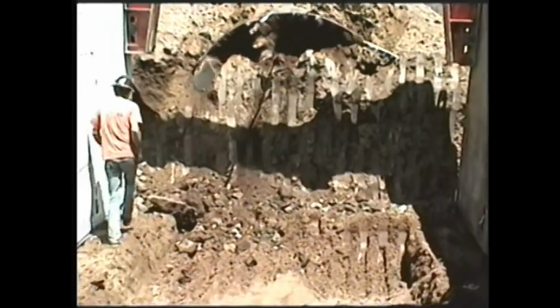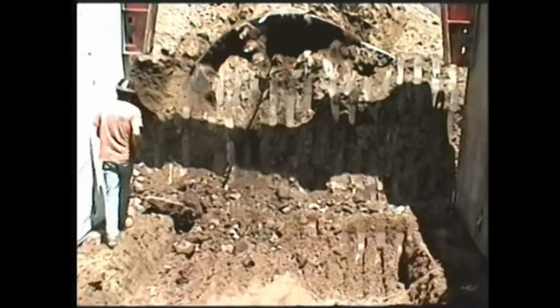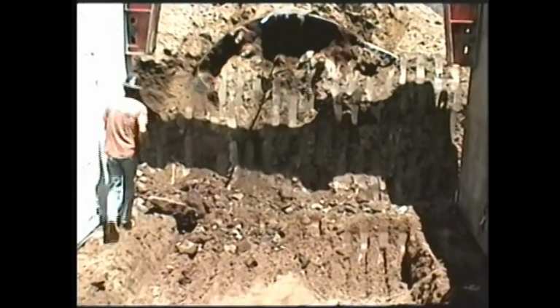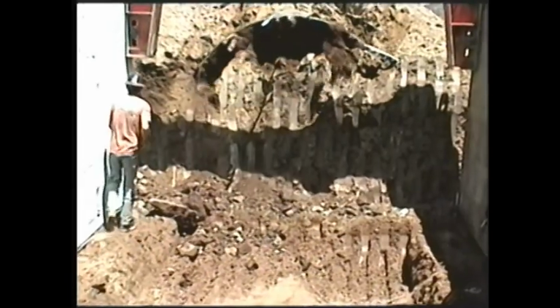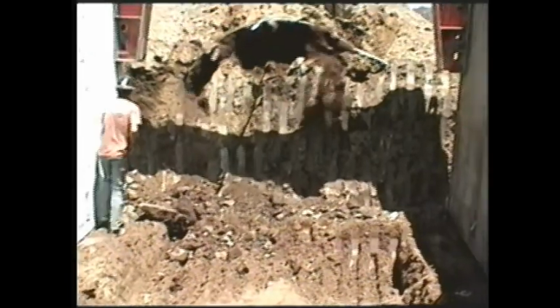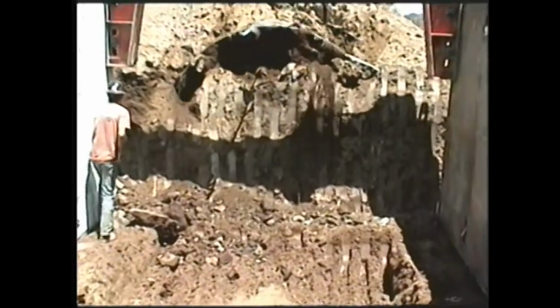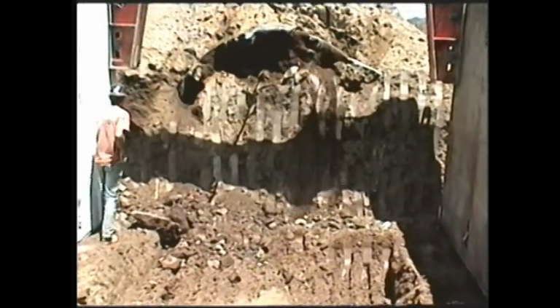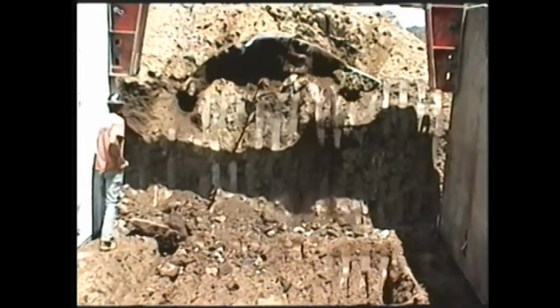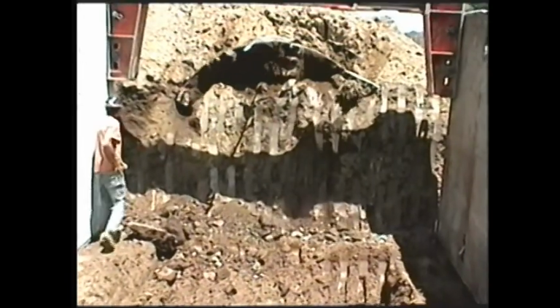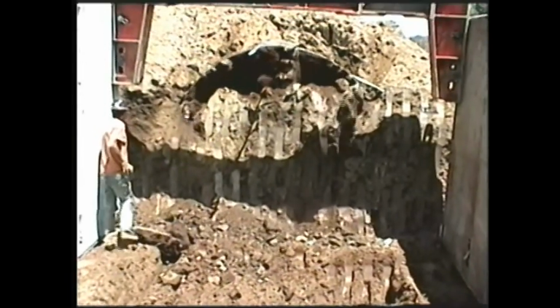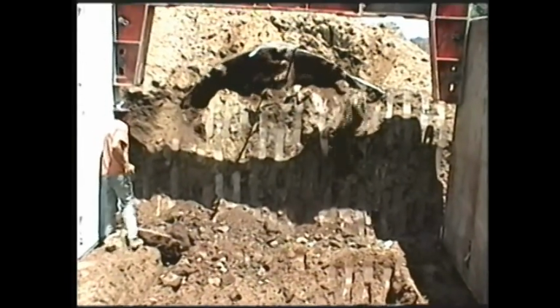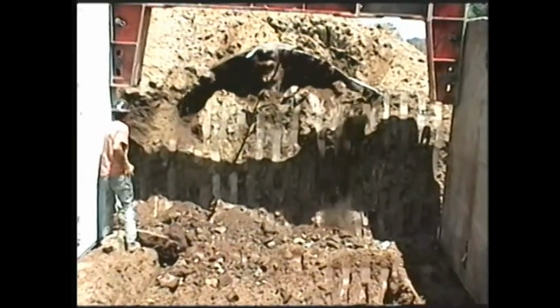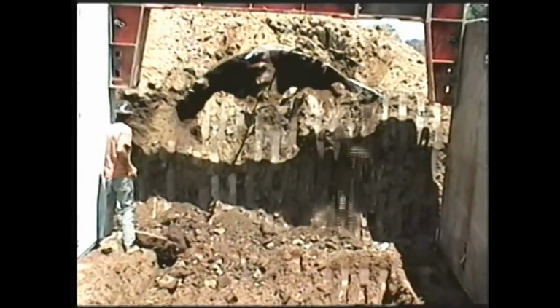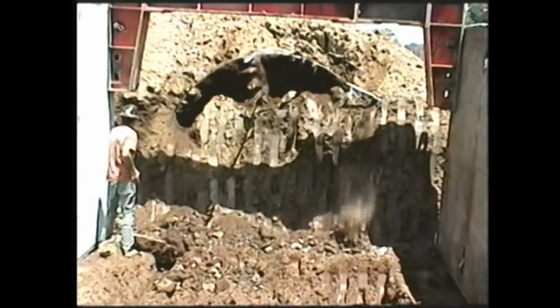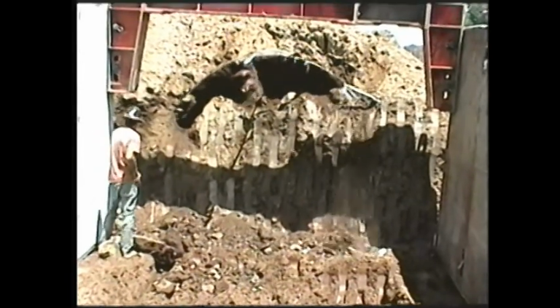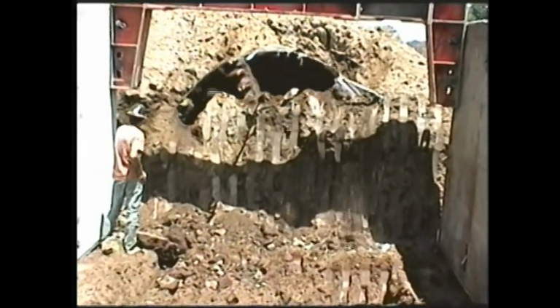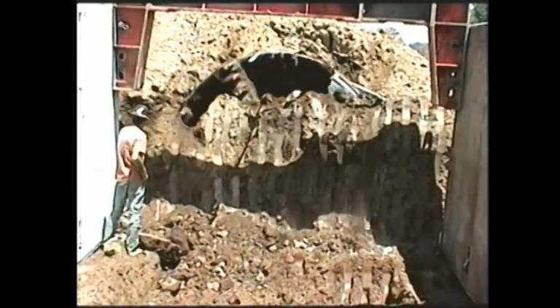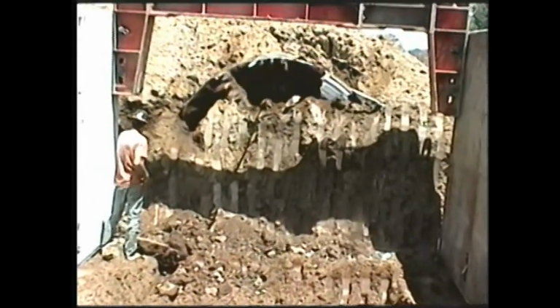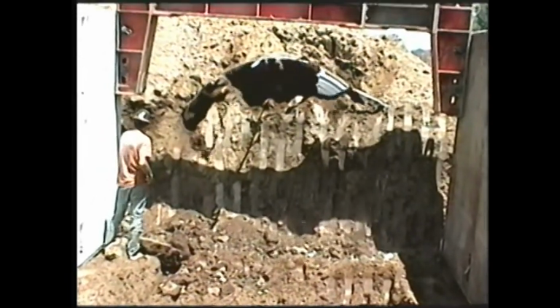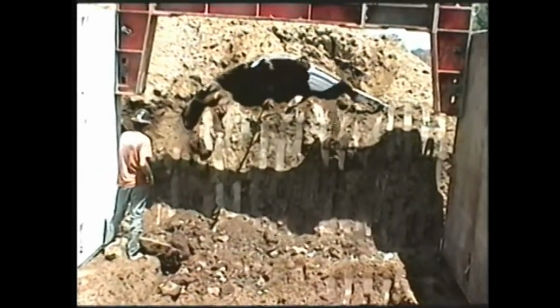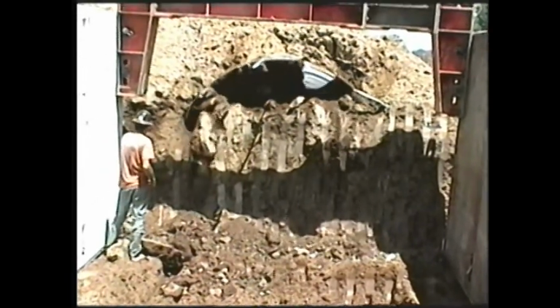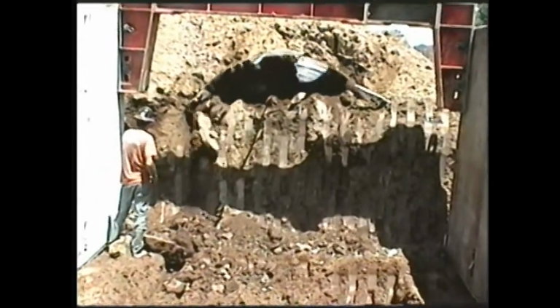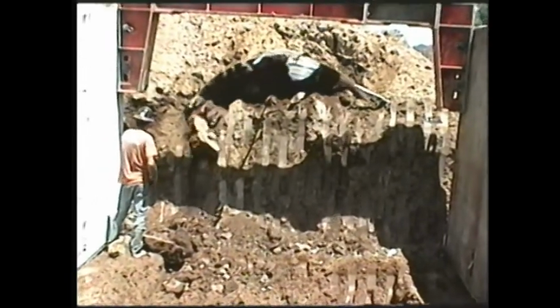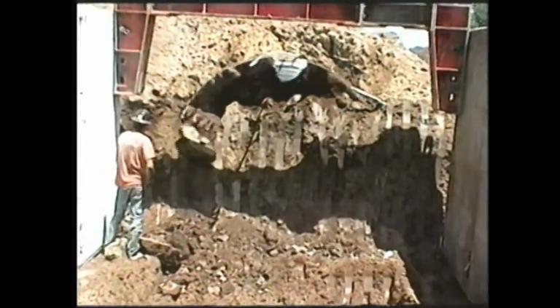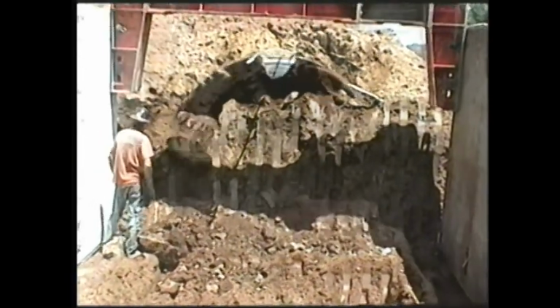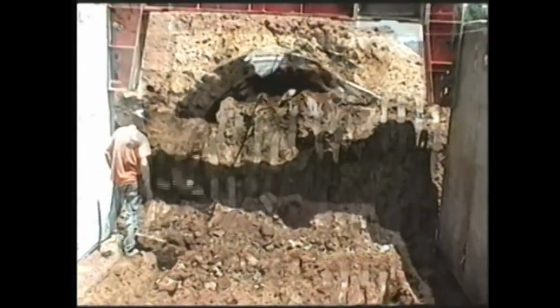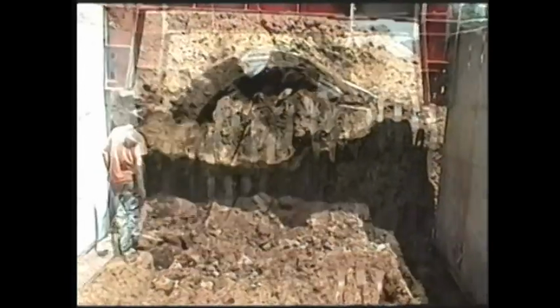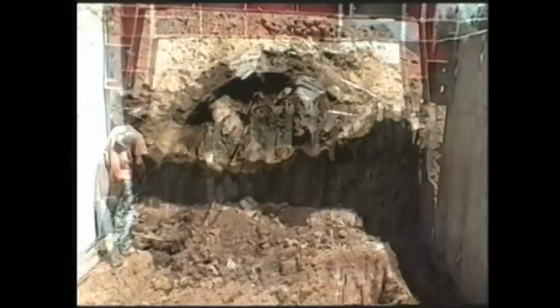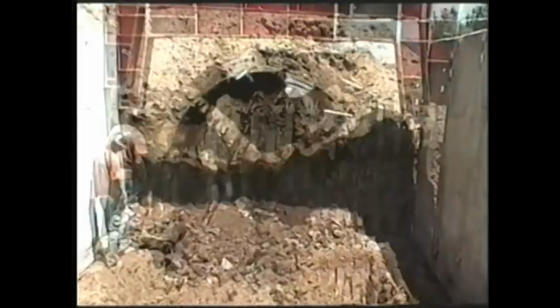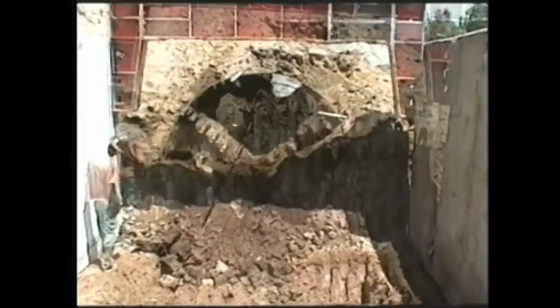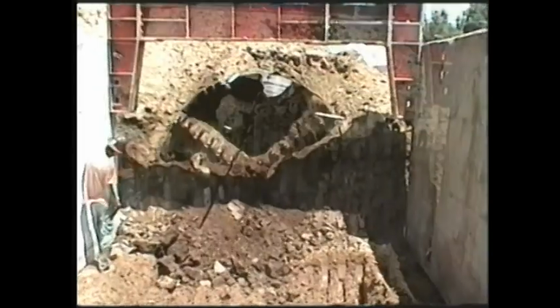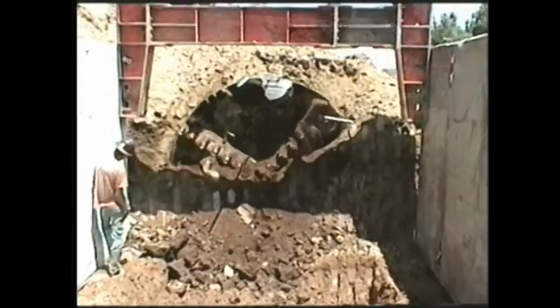The receiving pit is protected by a metal cage to protect it from cave-ins.